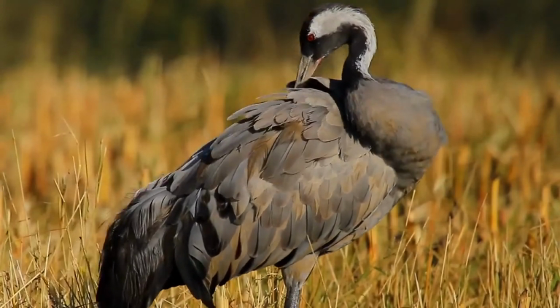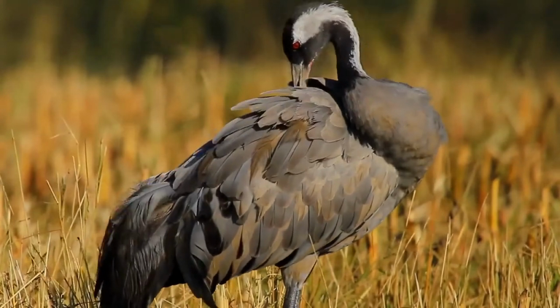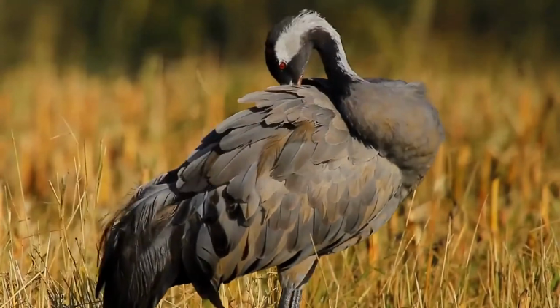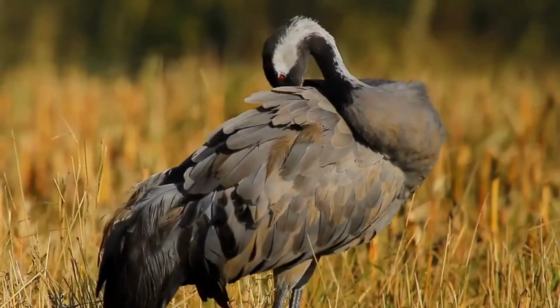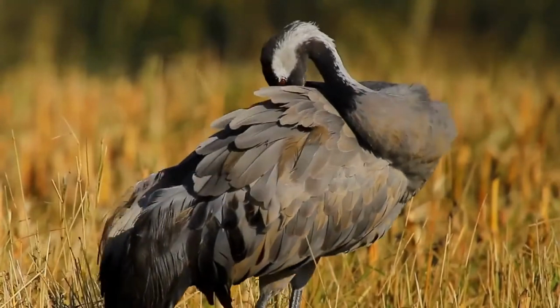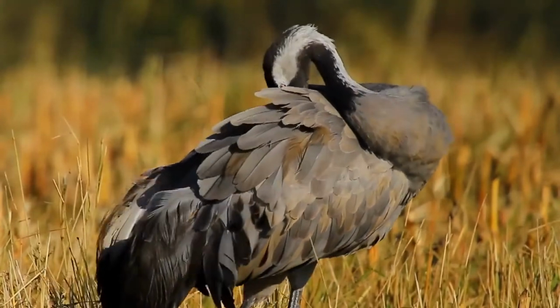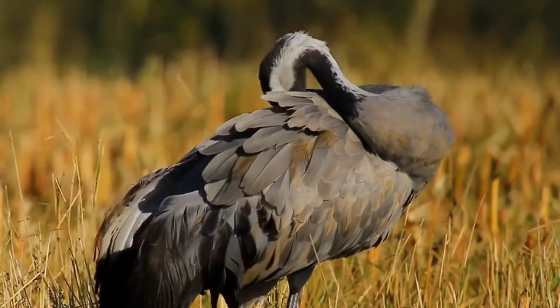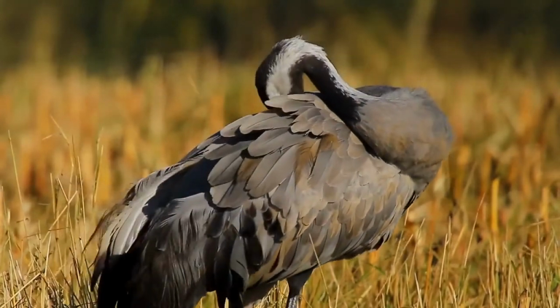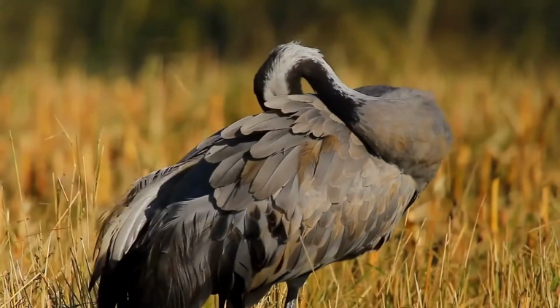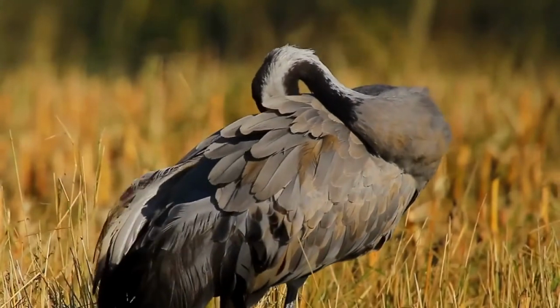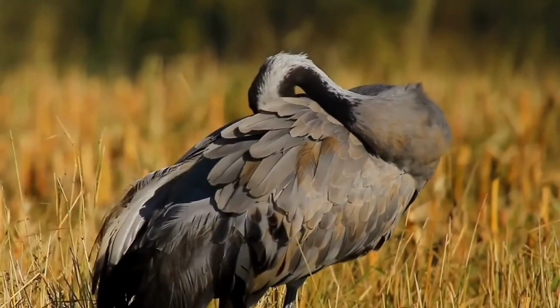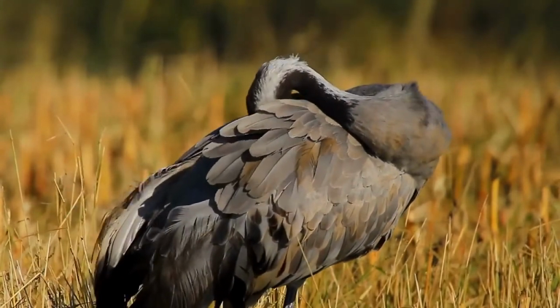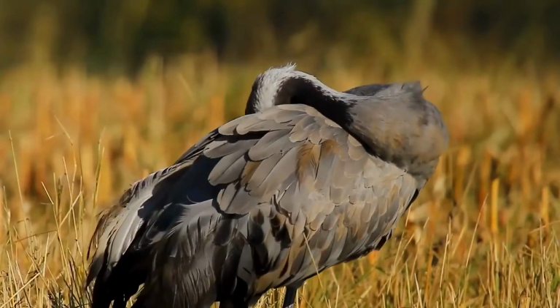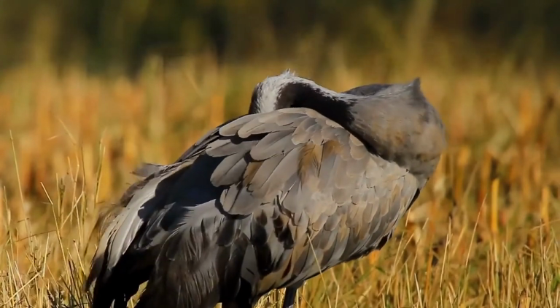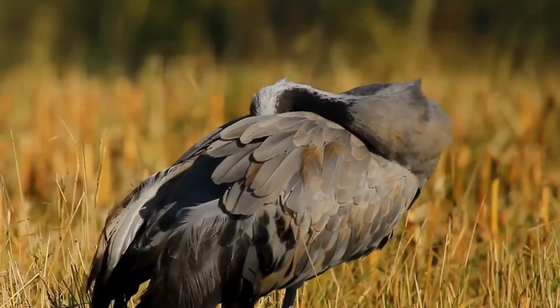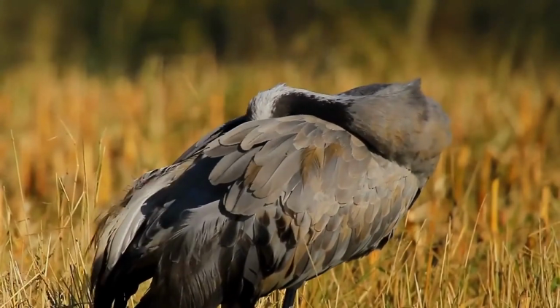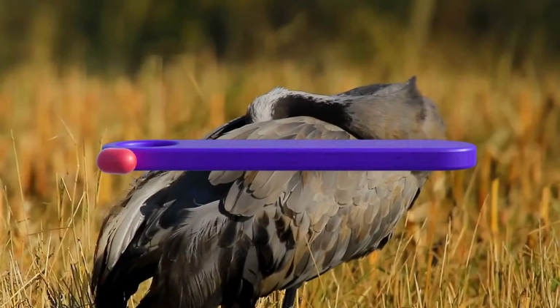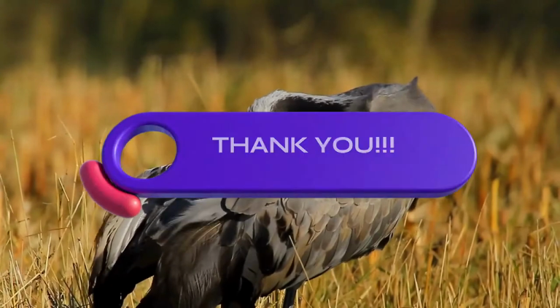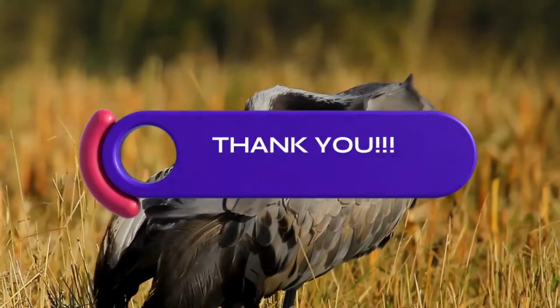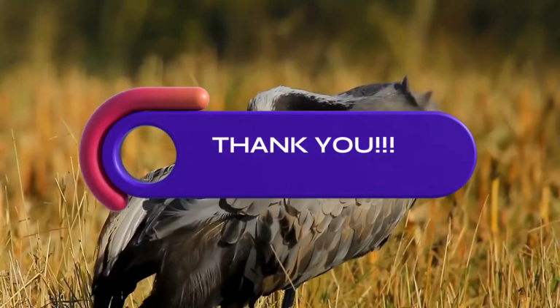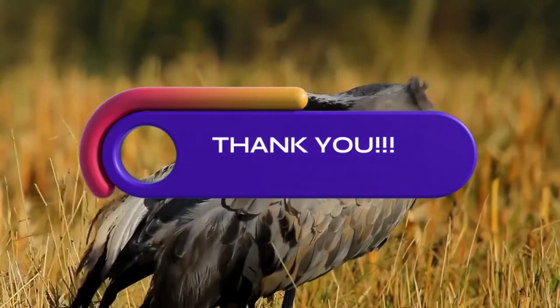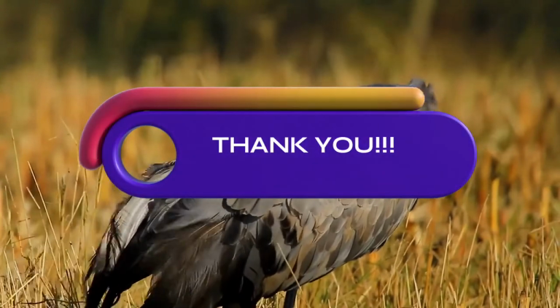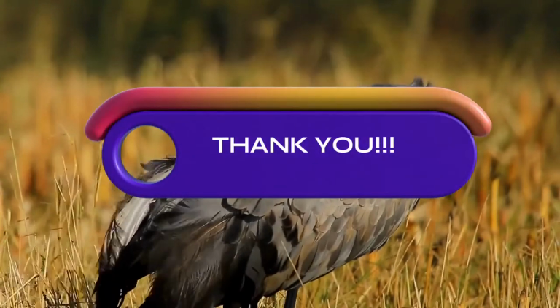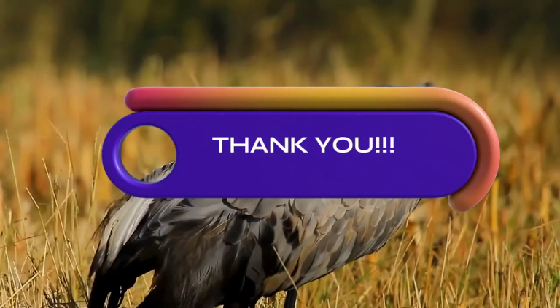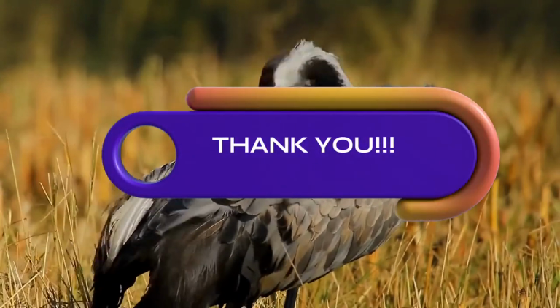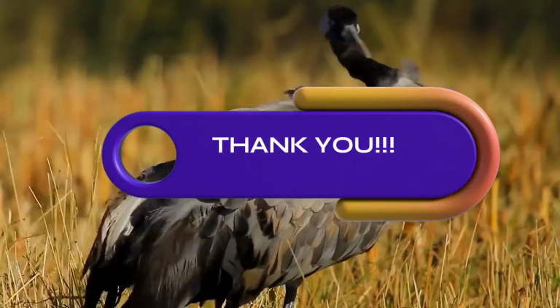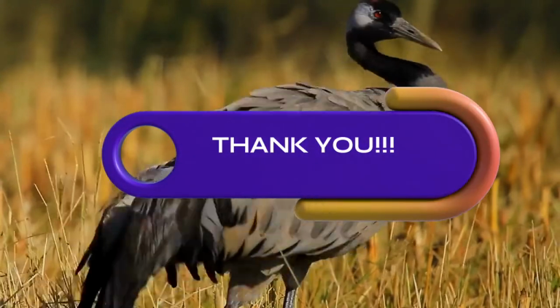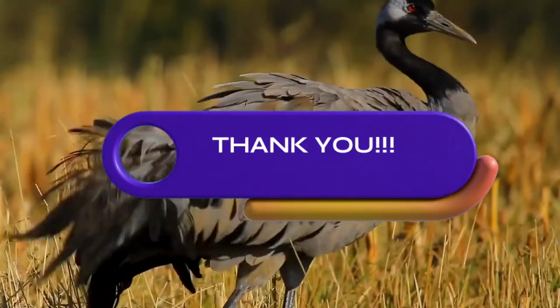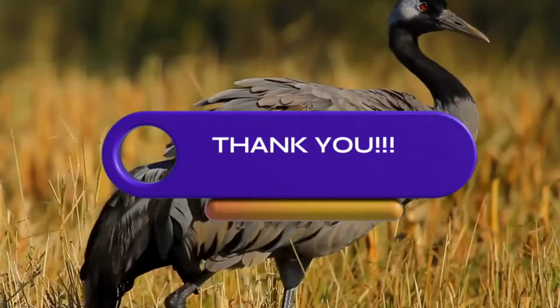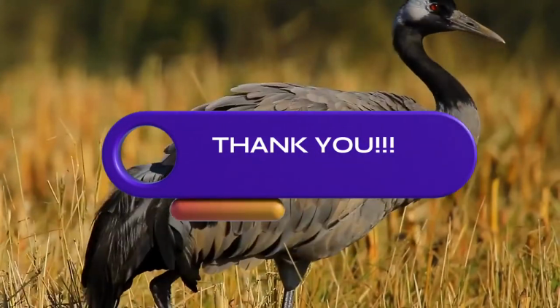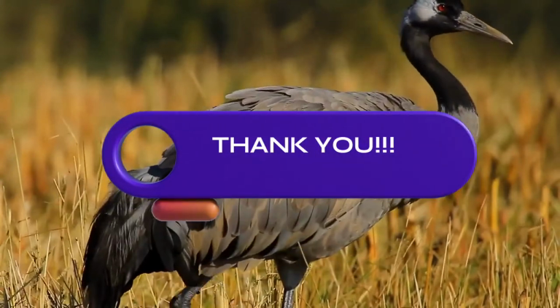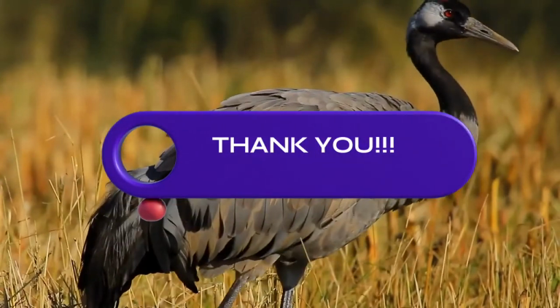It was wonderful to host you. I will be hoping for your next visit. Bye for now. Take care.